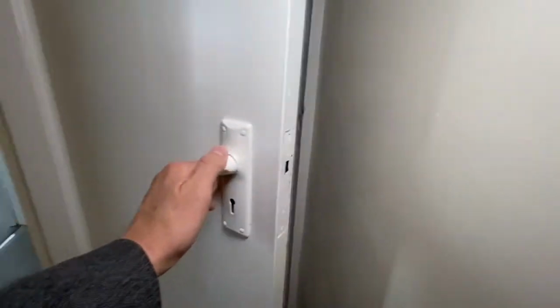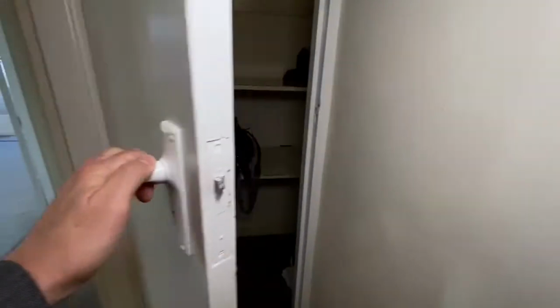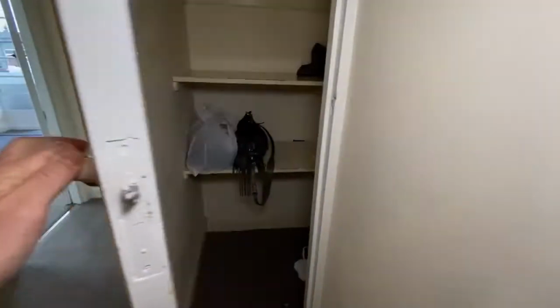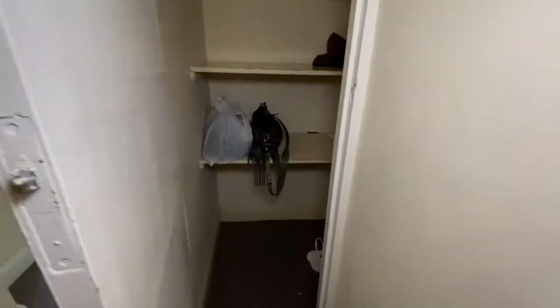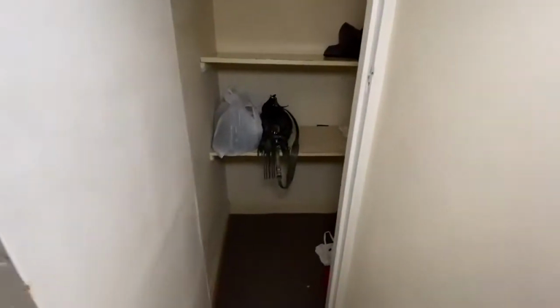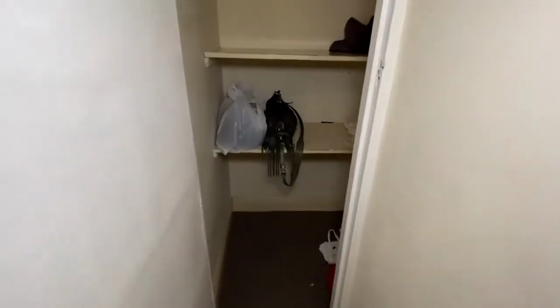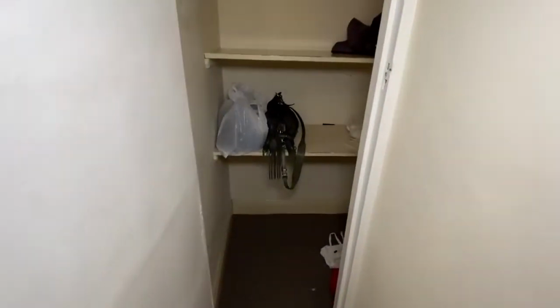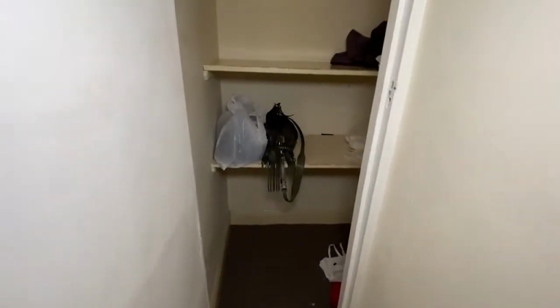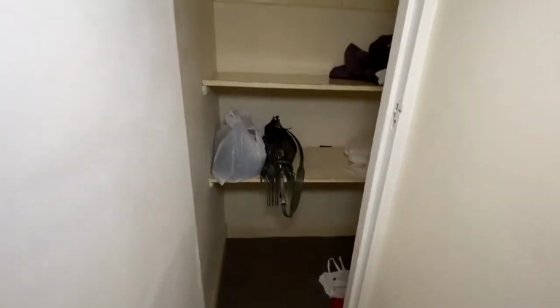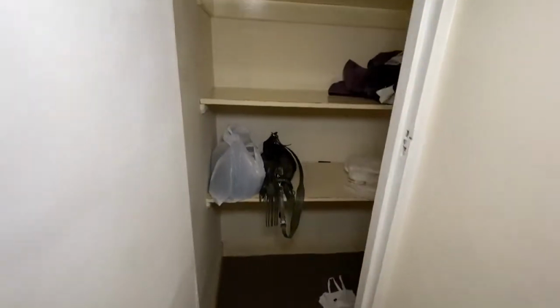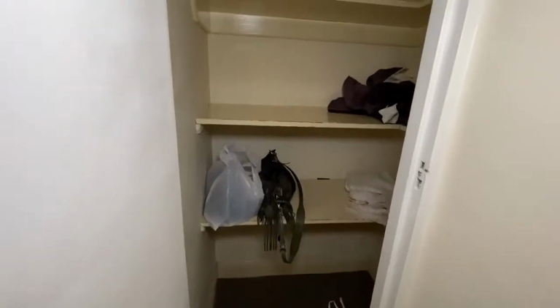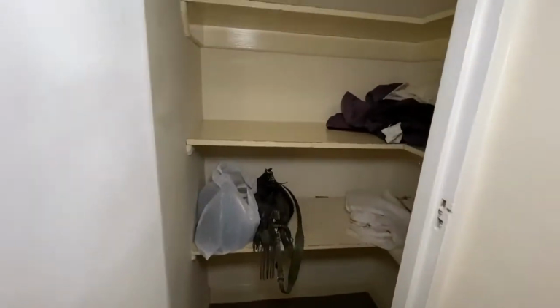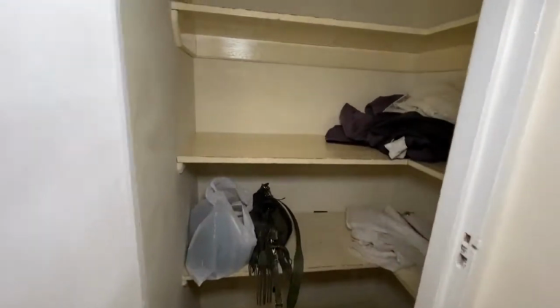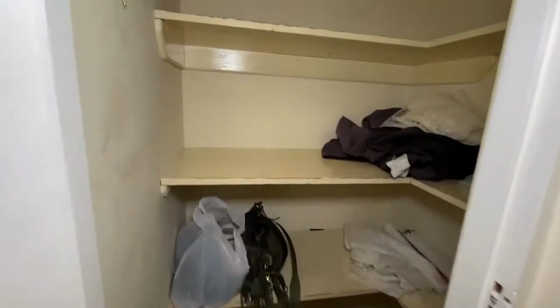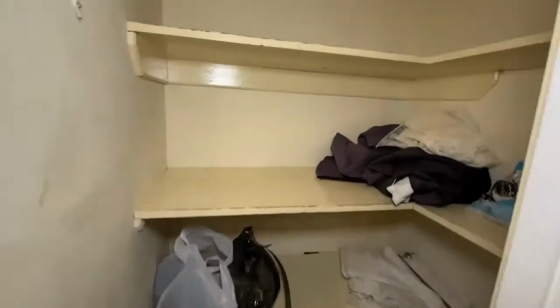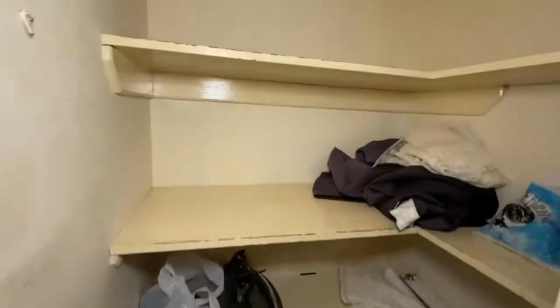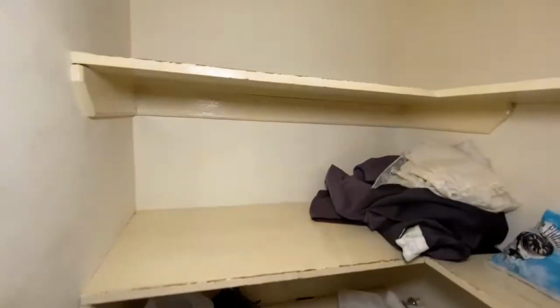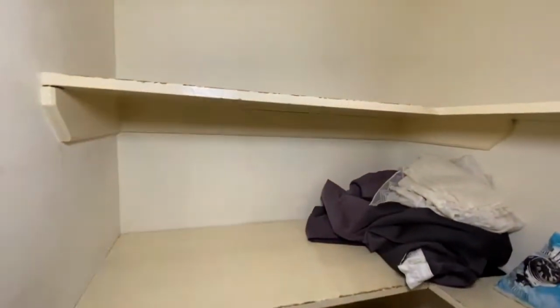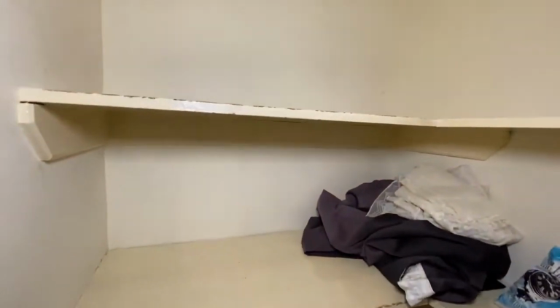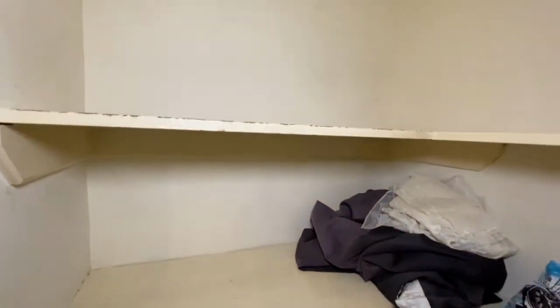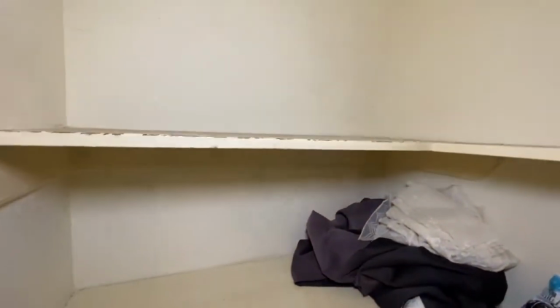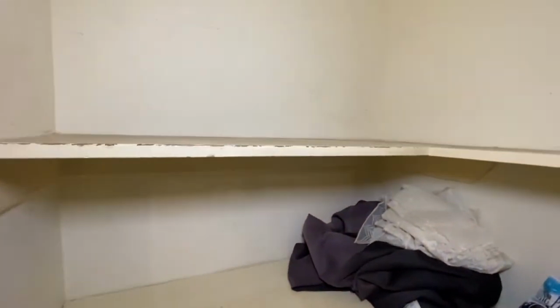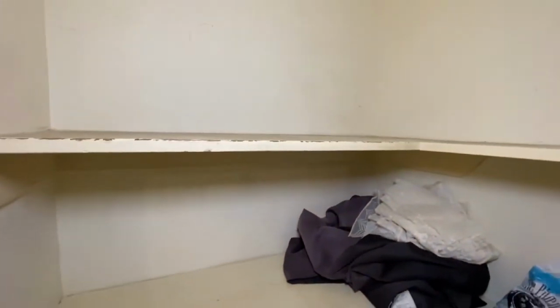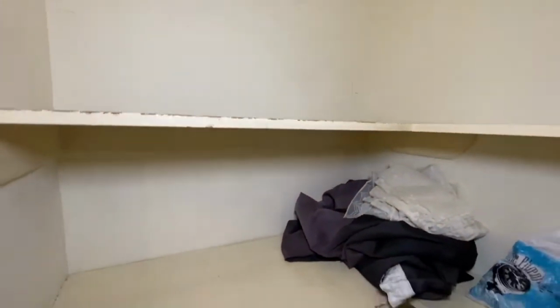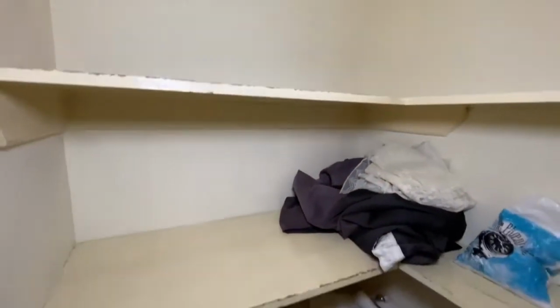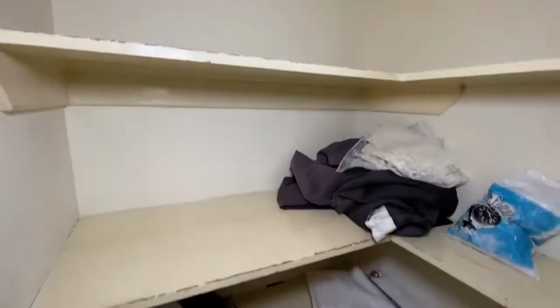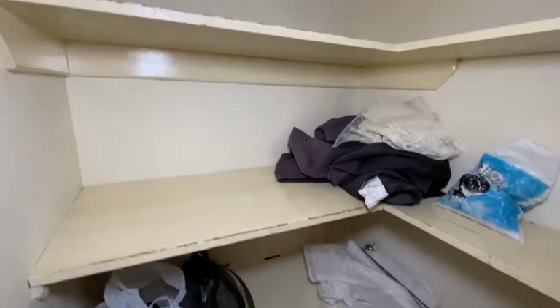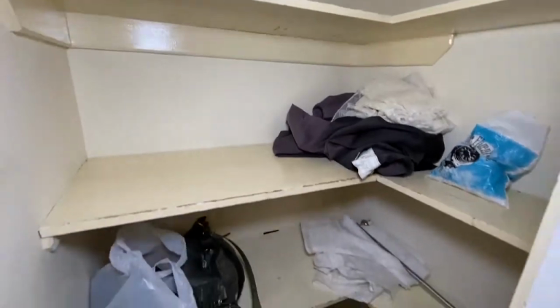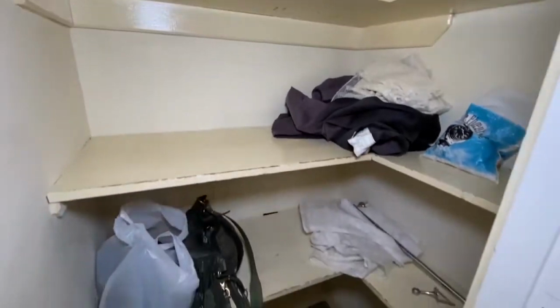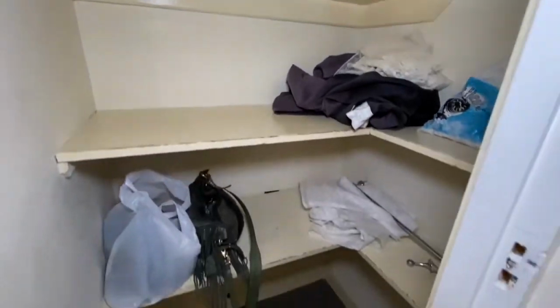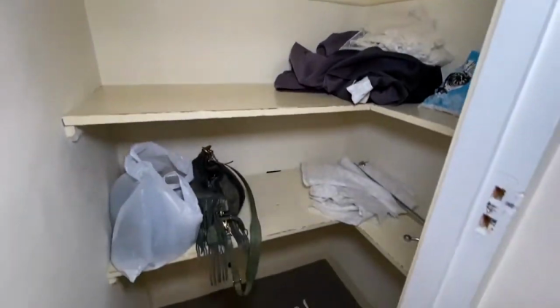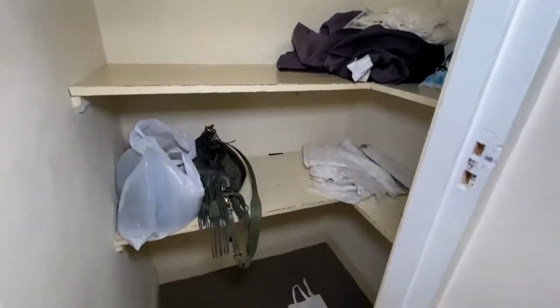This is bedroom 2 — sorry, that's estate agent speak. This is actually a large walk-in cupboard with fitted shelving.